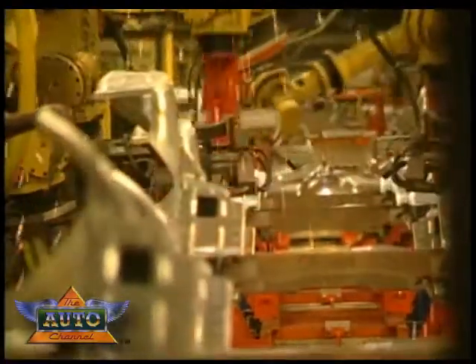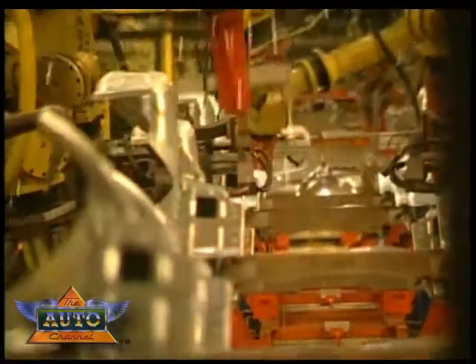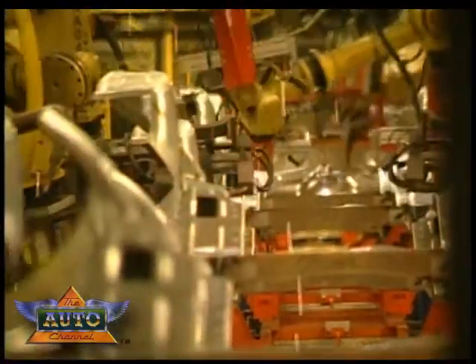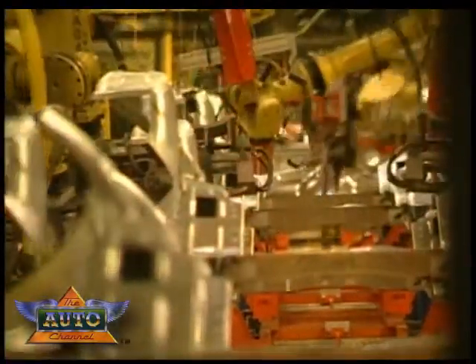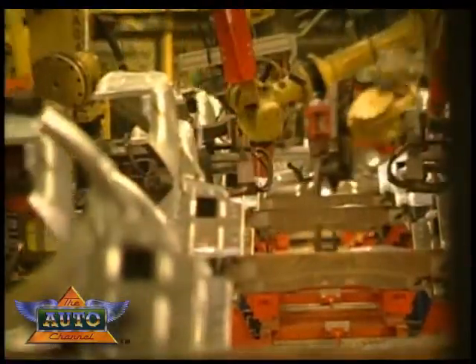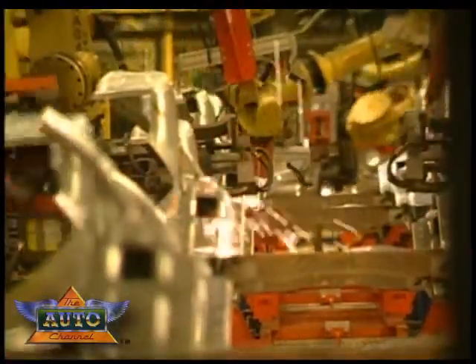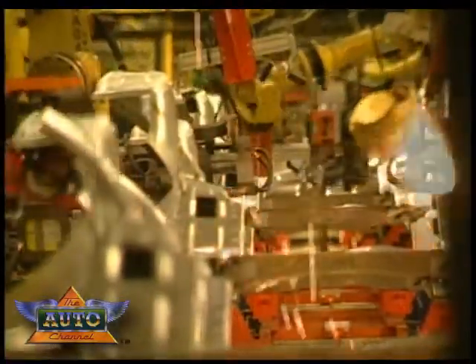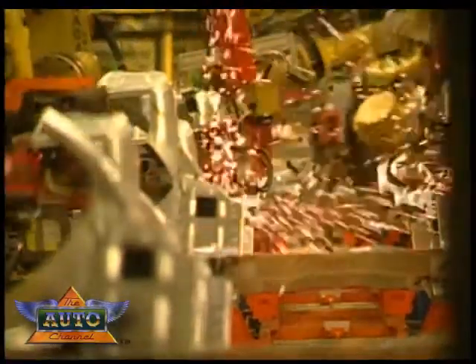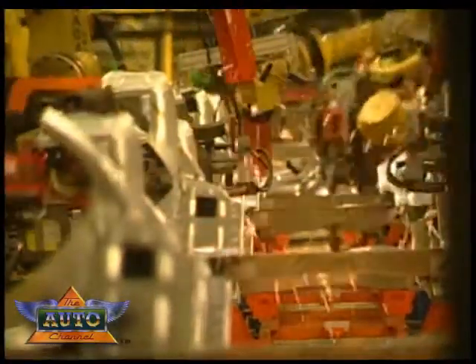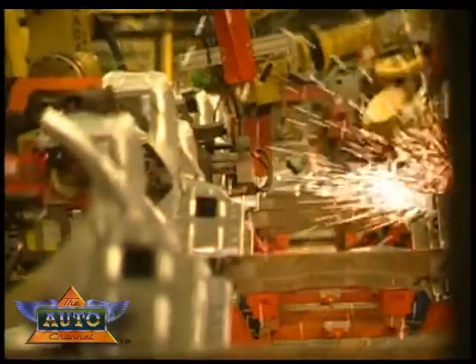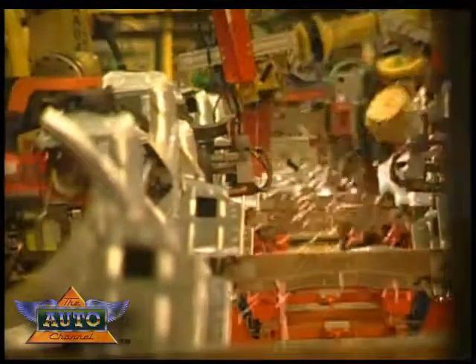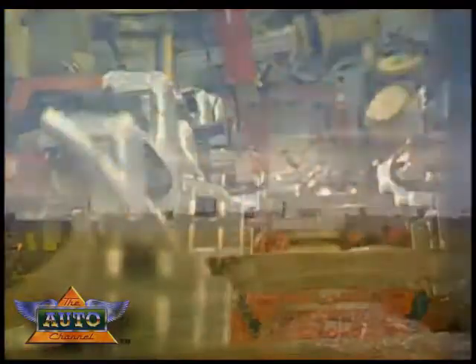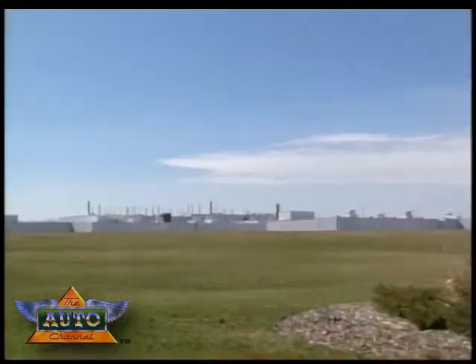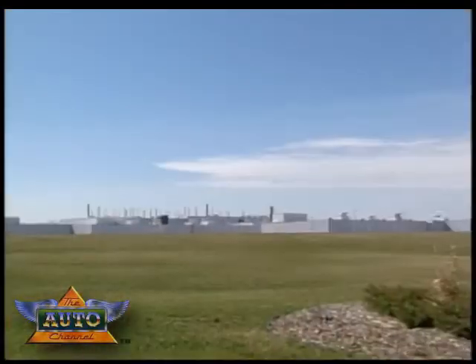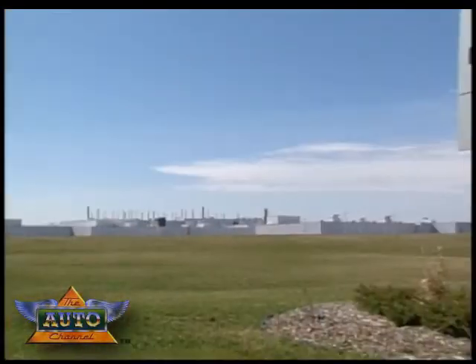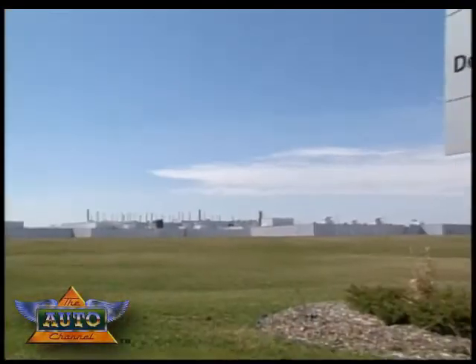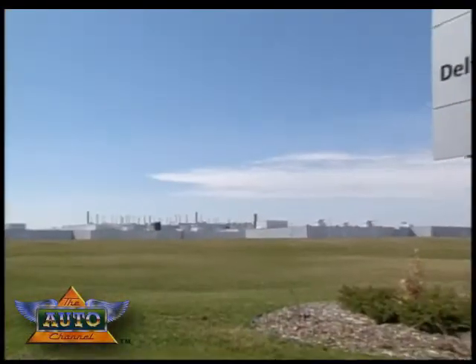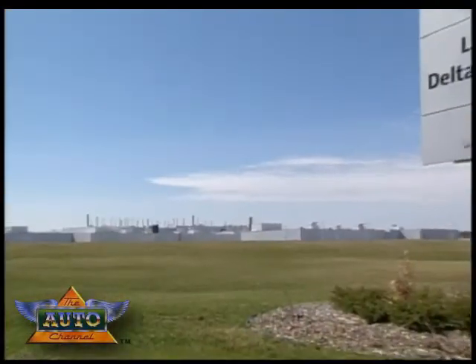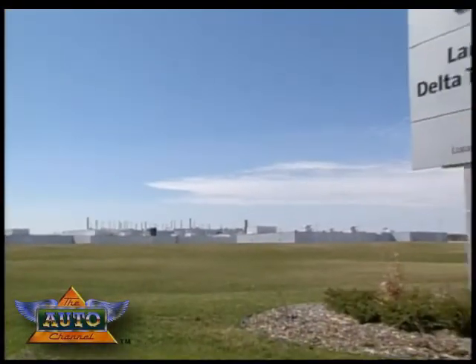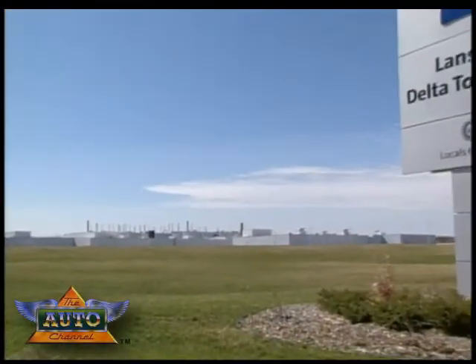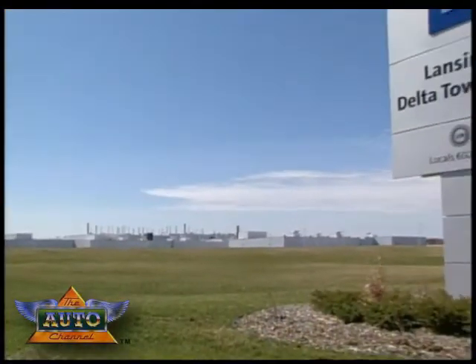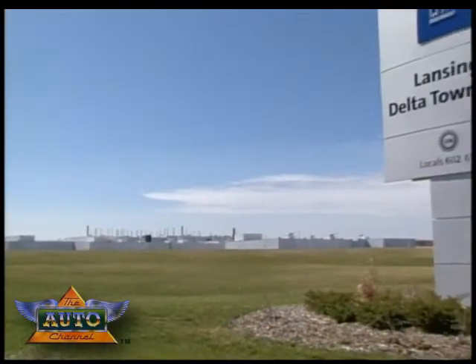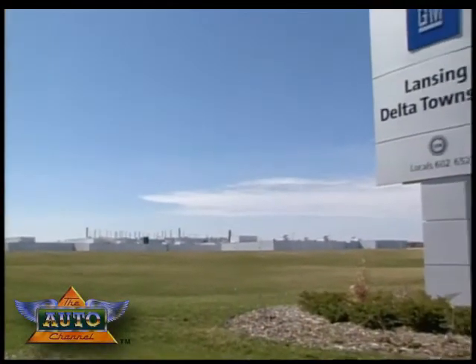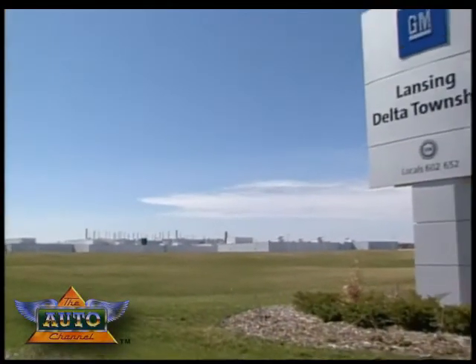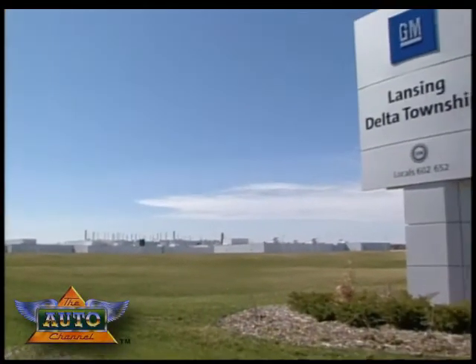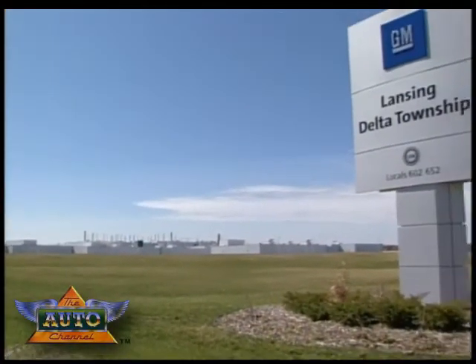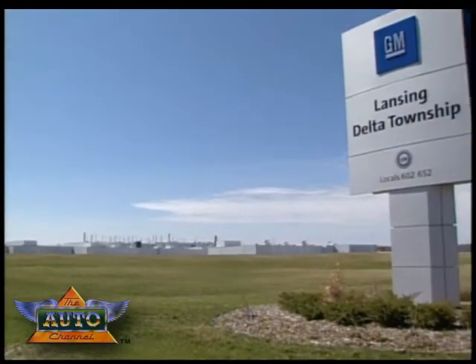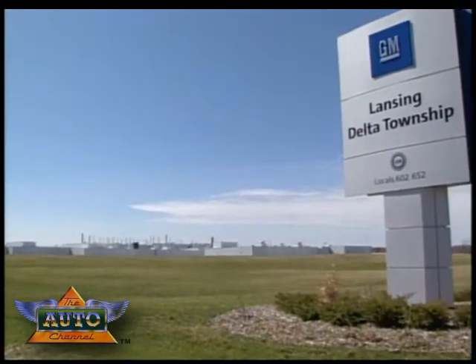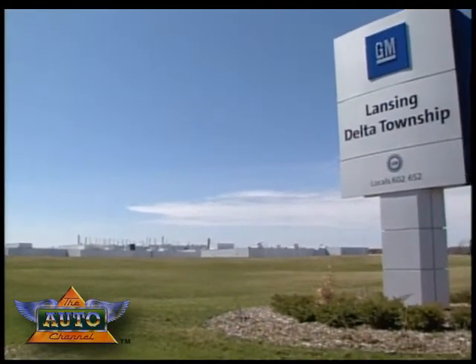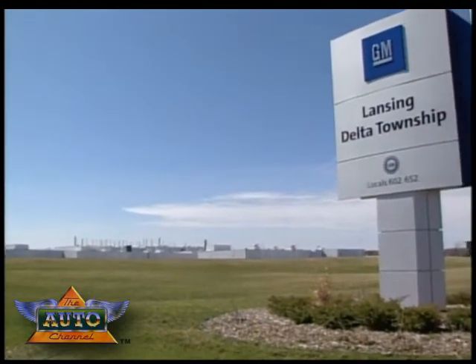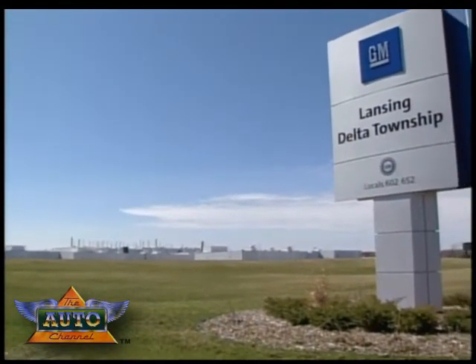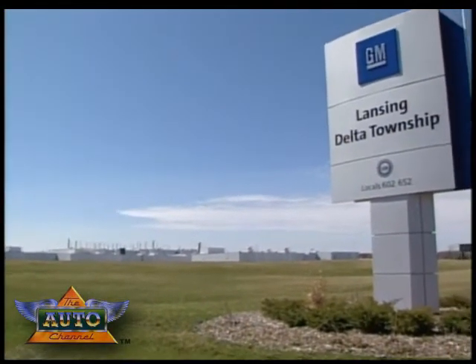And for the first time ever, one of the winners was an automobile assembly plant in Lansing, Michigan.